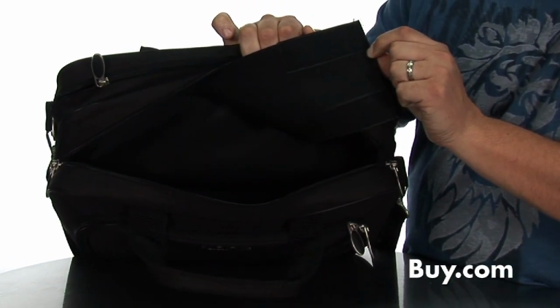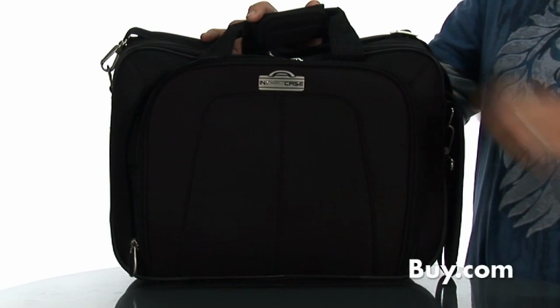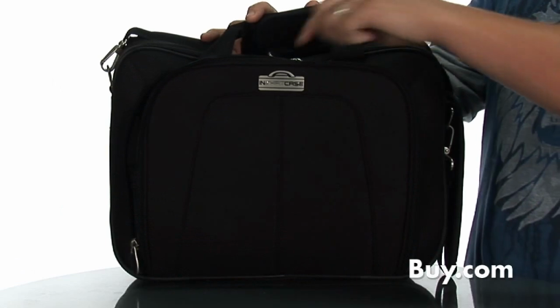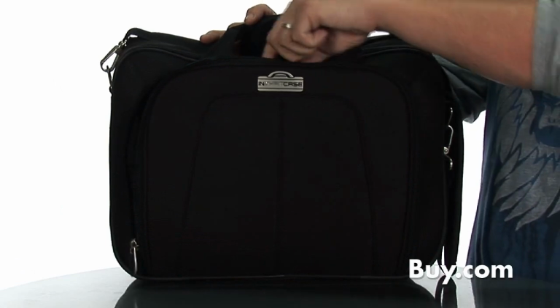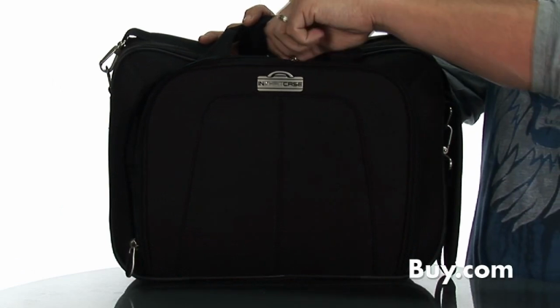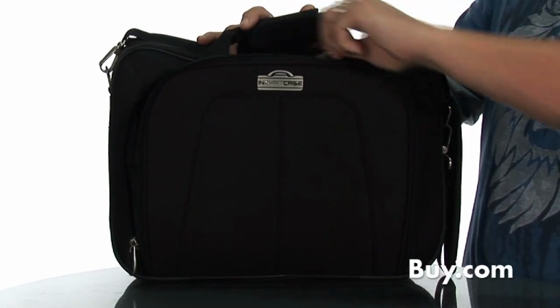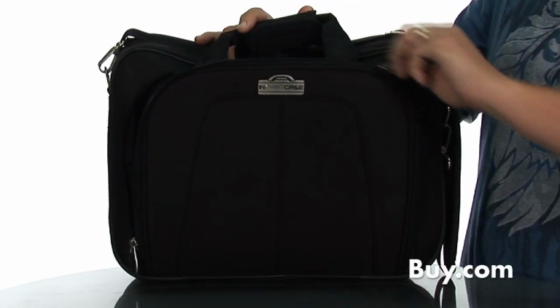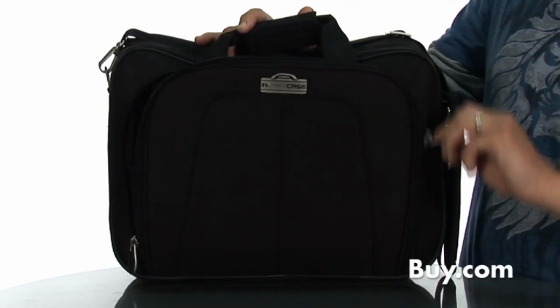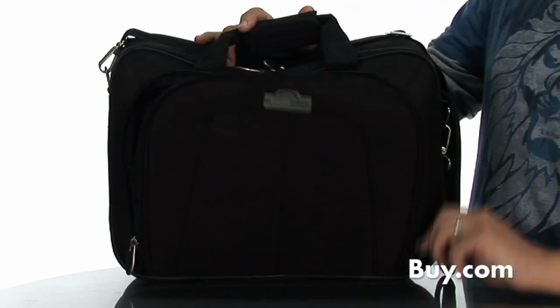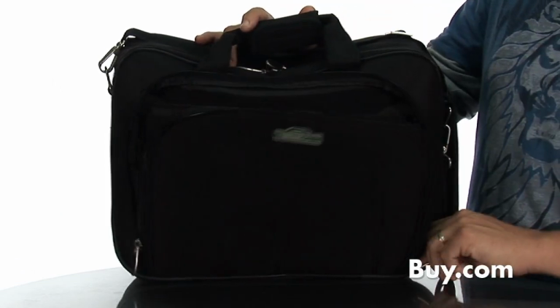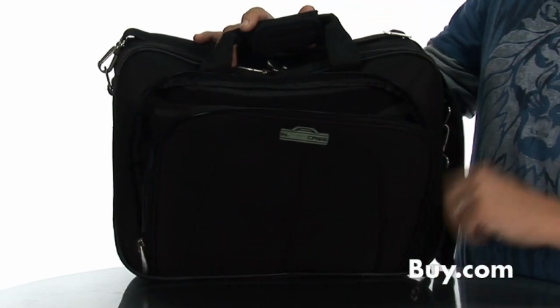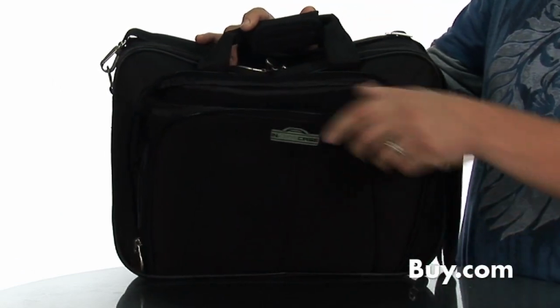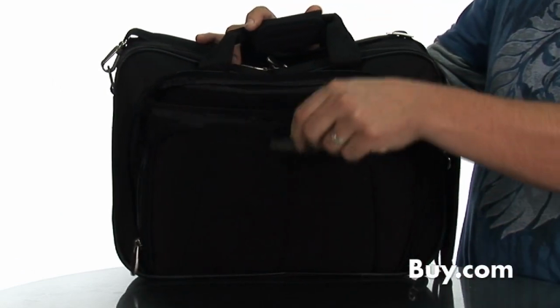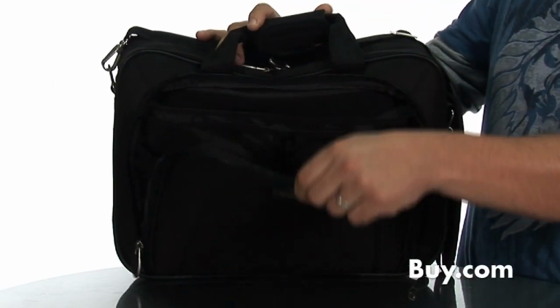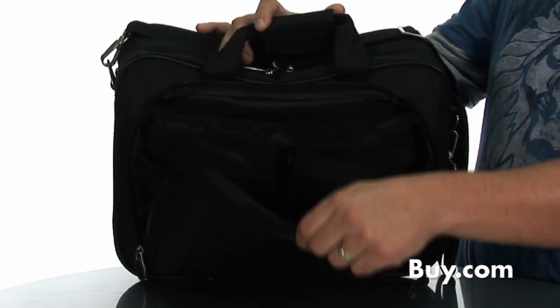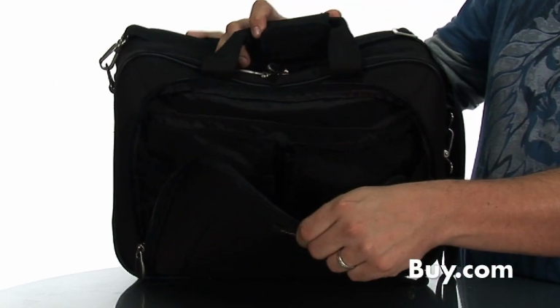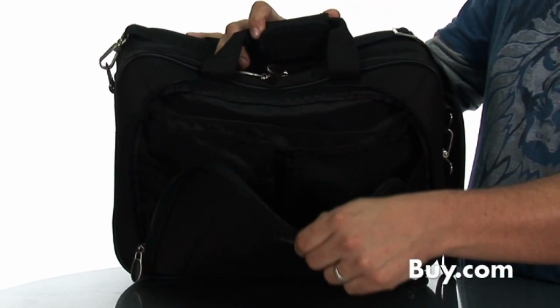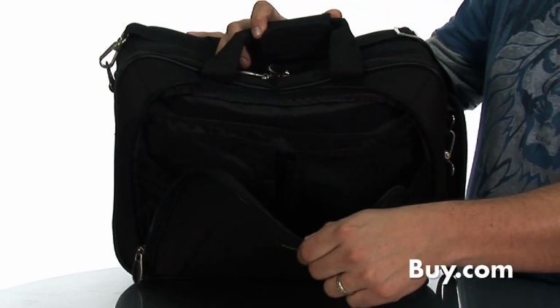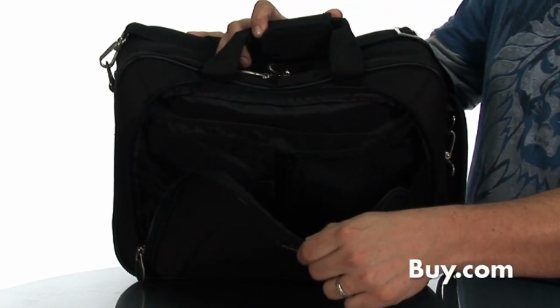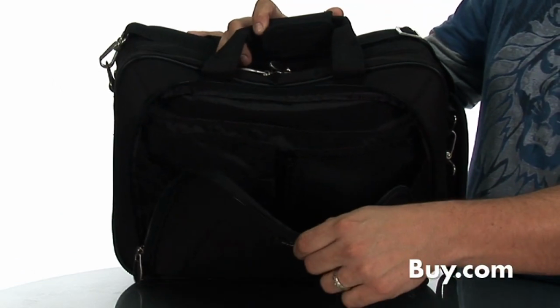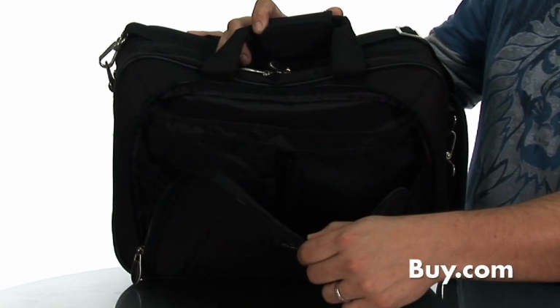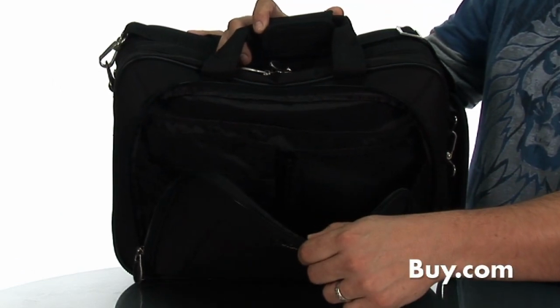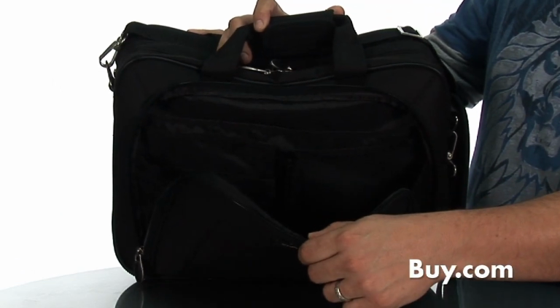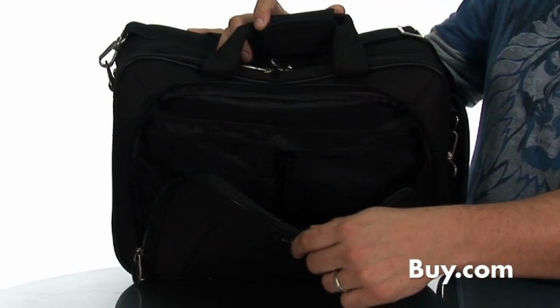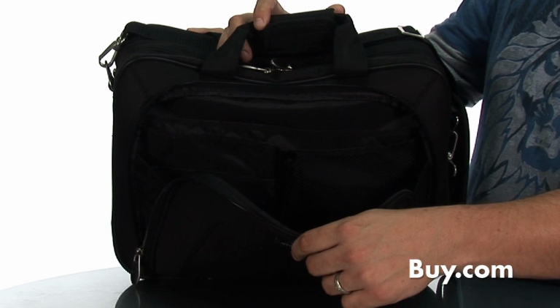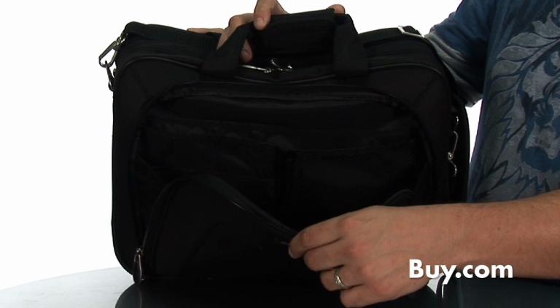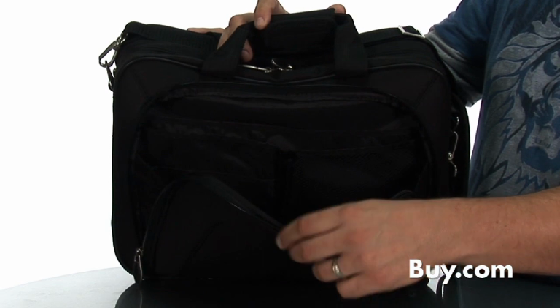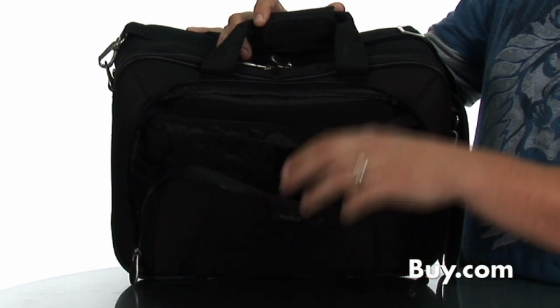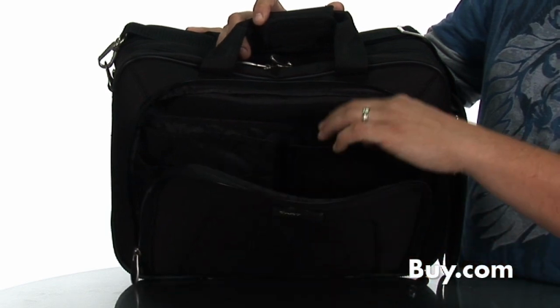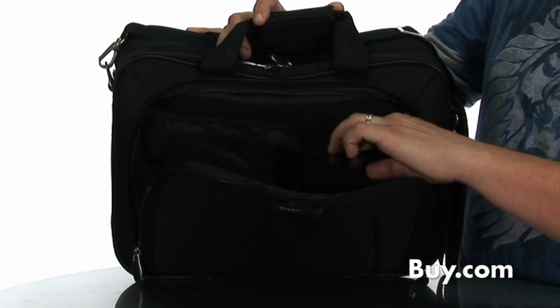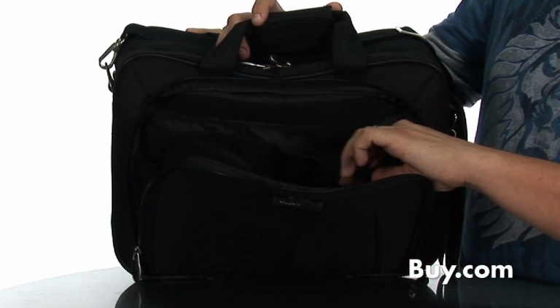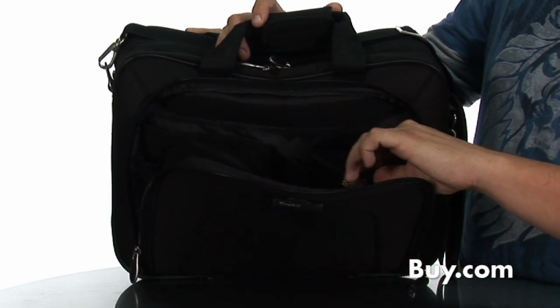The front zippered section extends out with multiple compartments for smaller items like cell phones, pens, documents, cords, and other accessories.